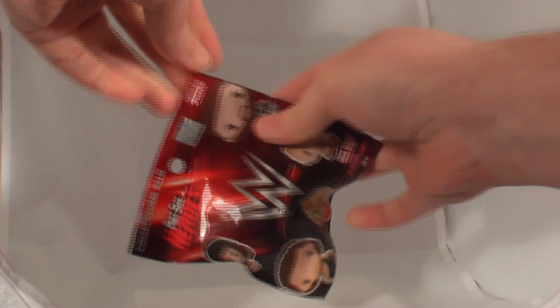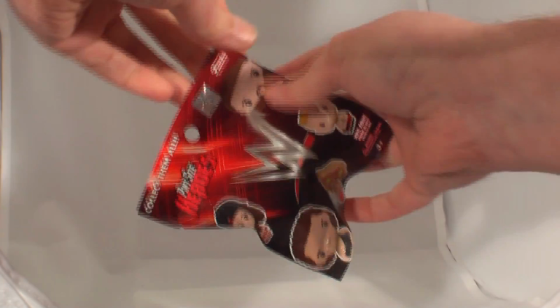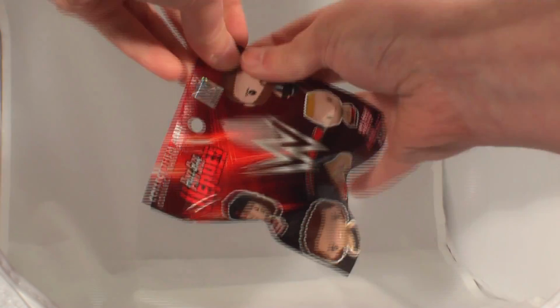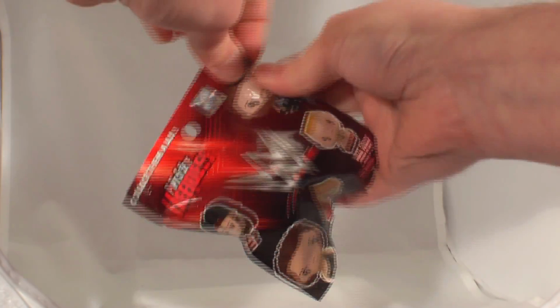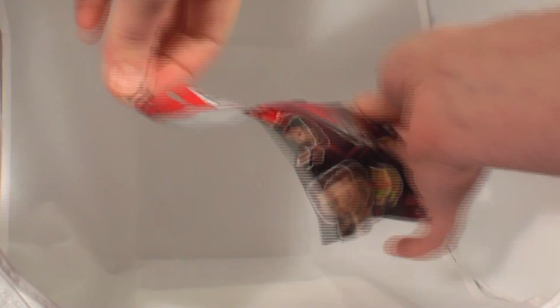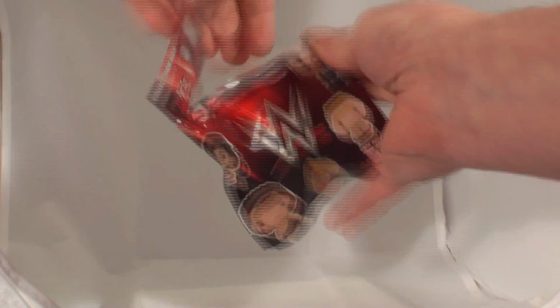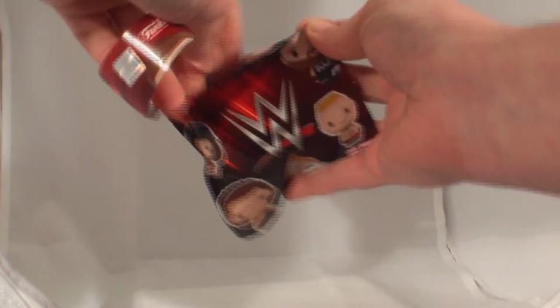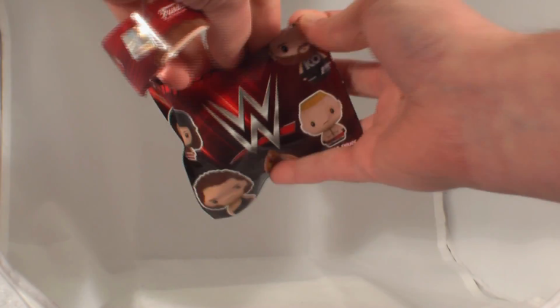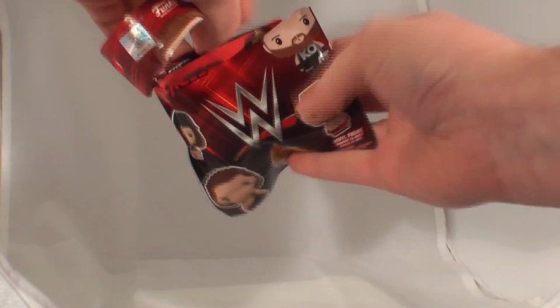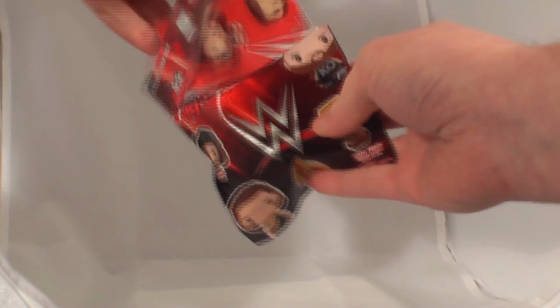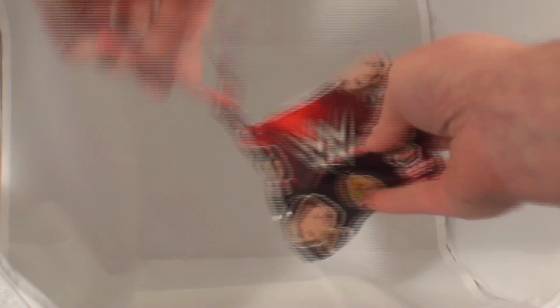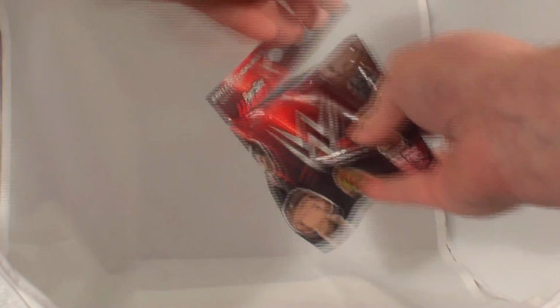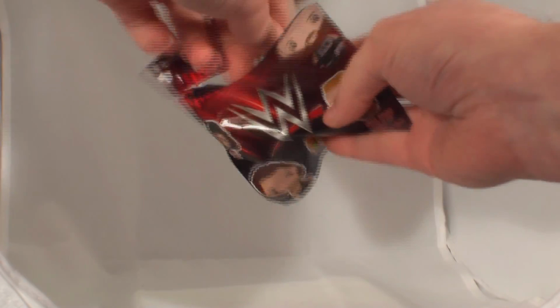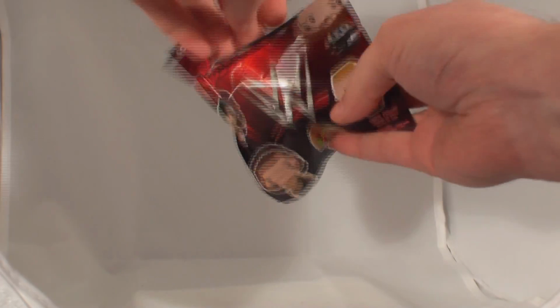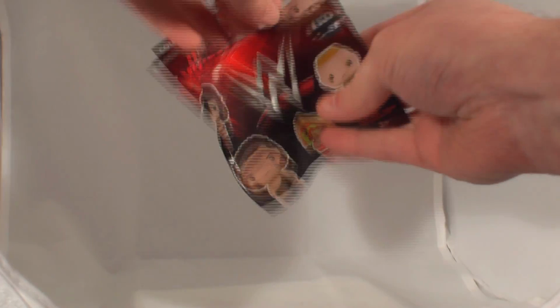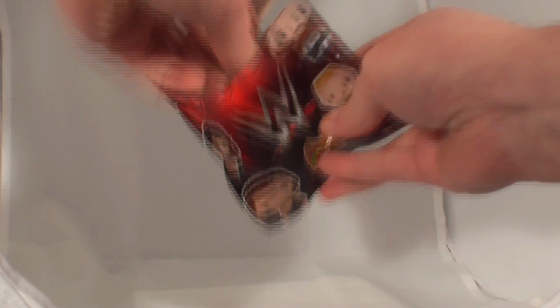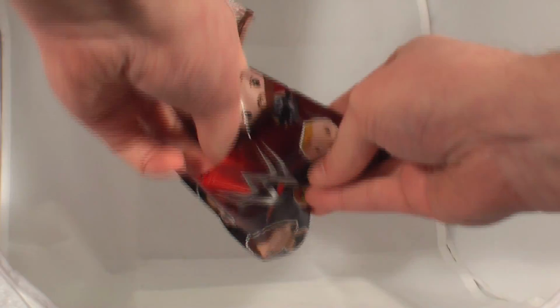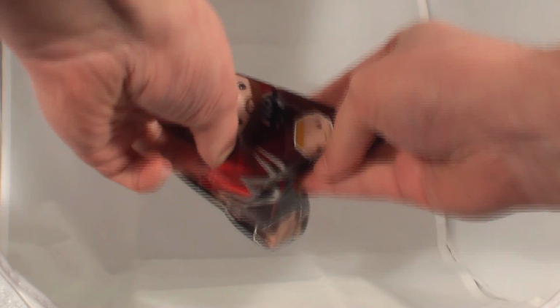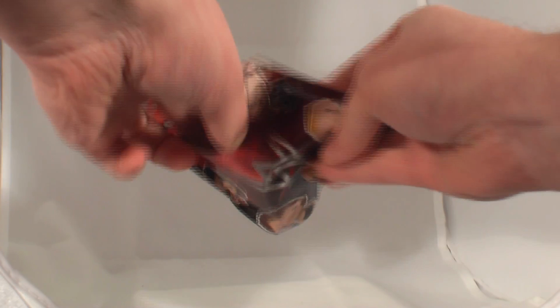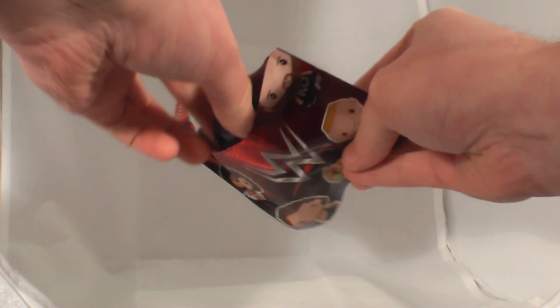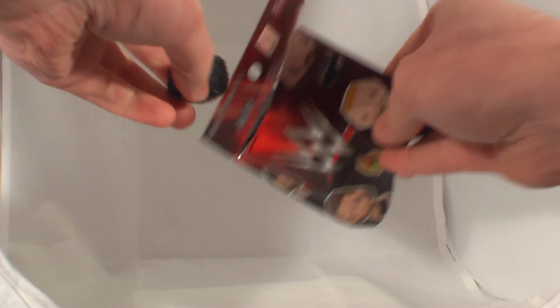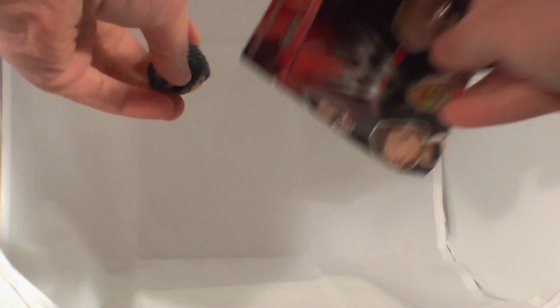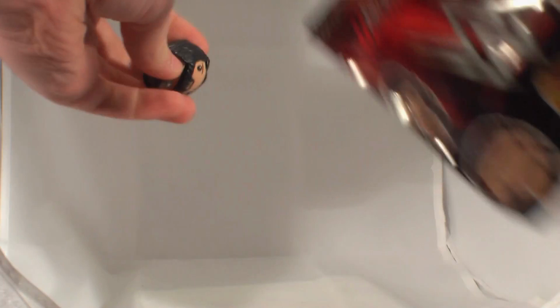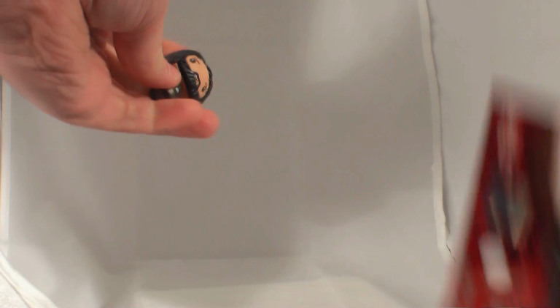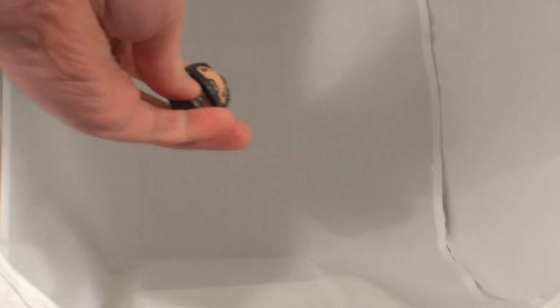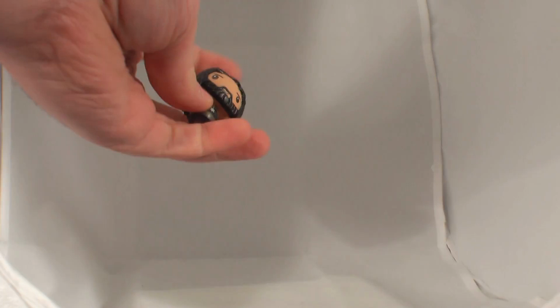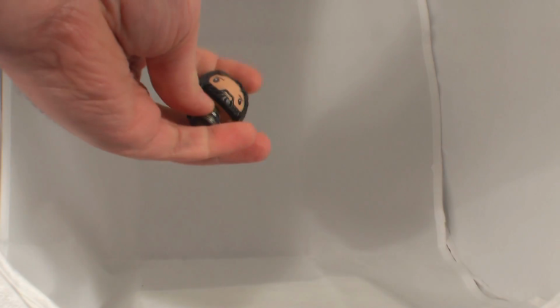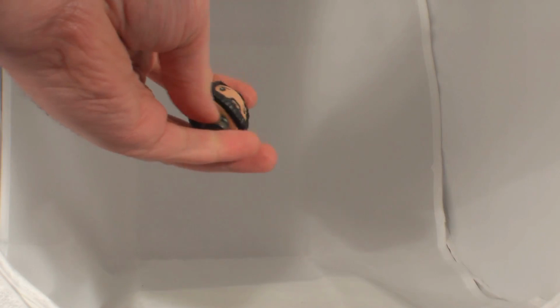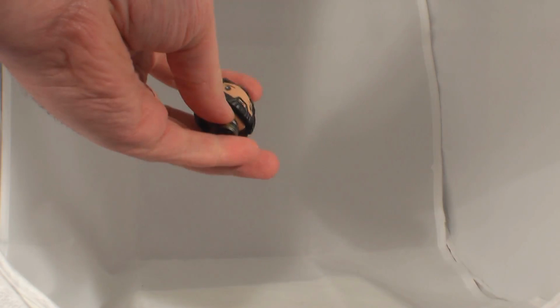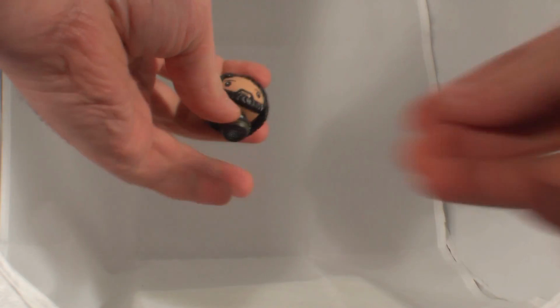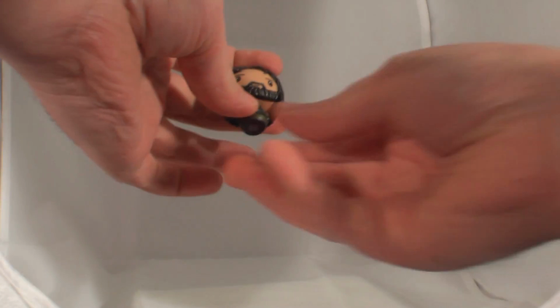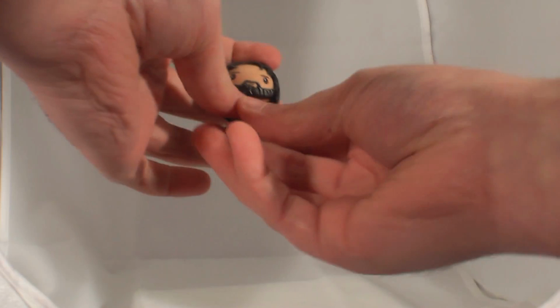So let's open the first one. It's Seth Rollins.